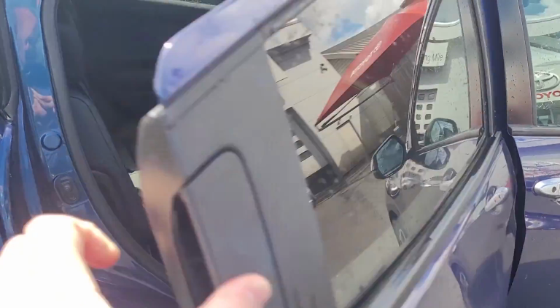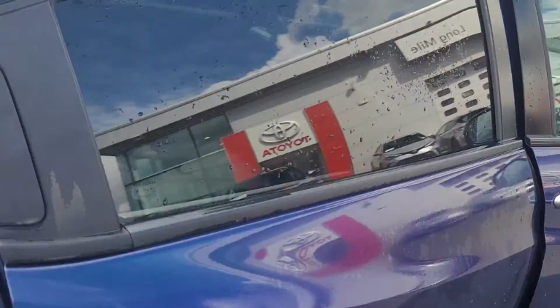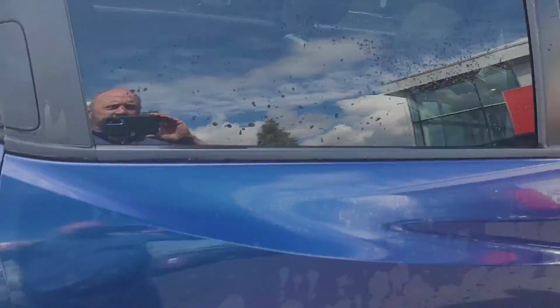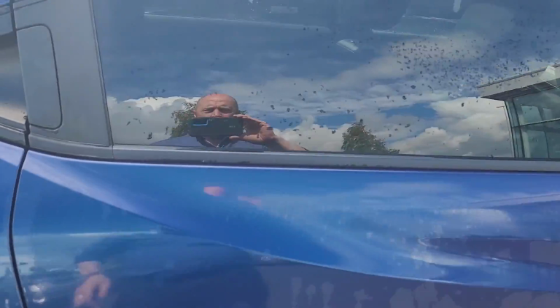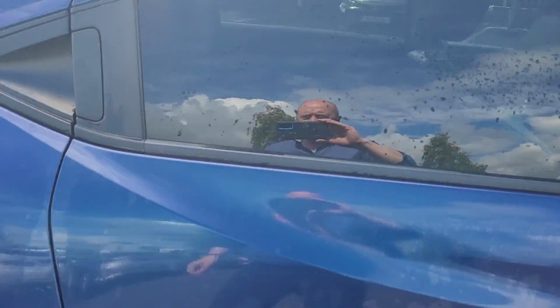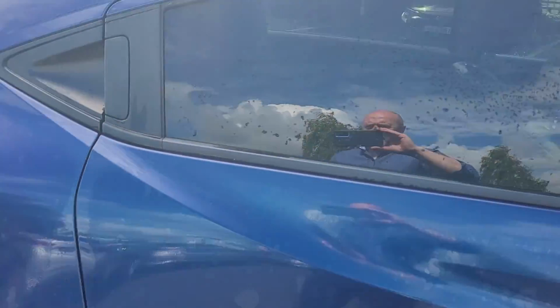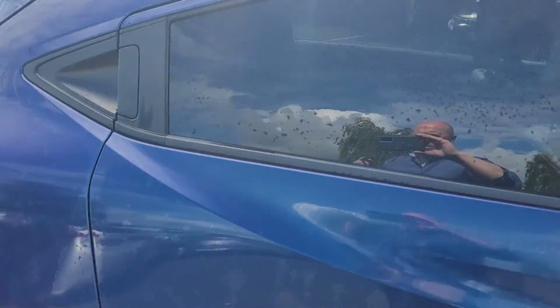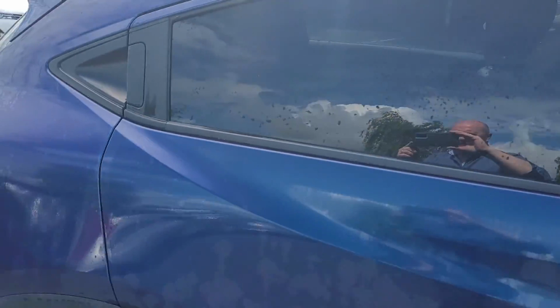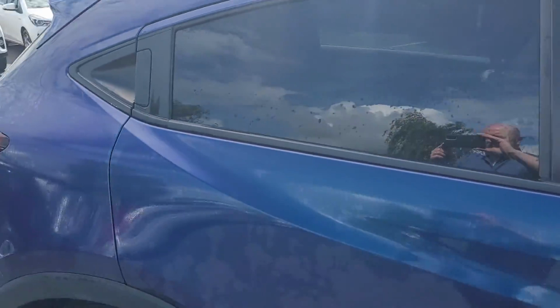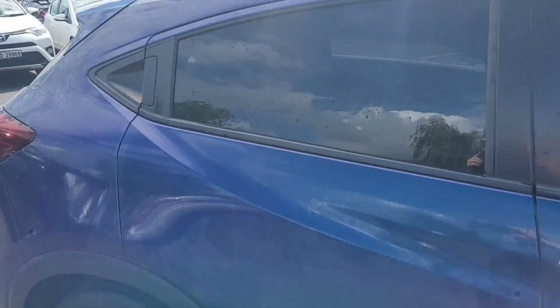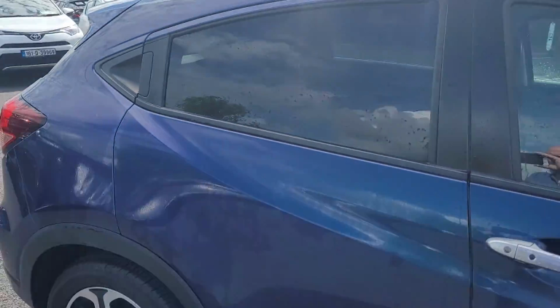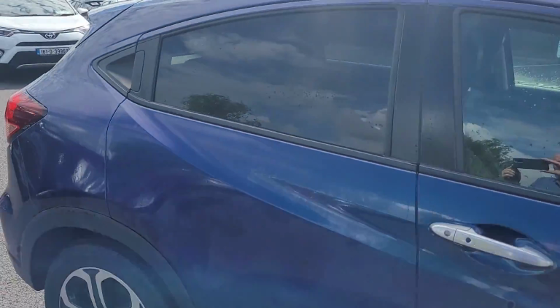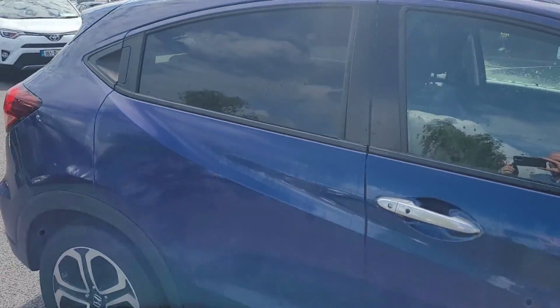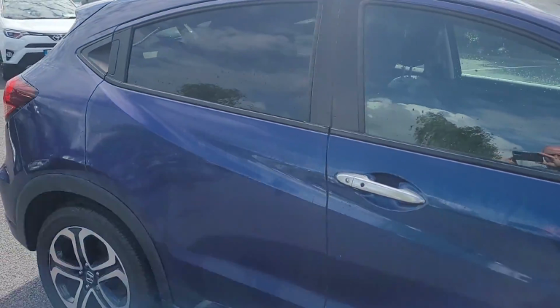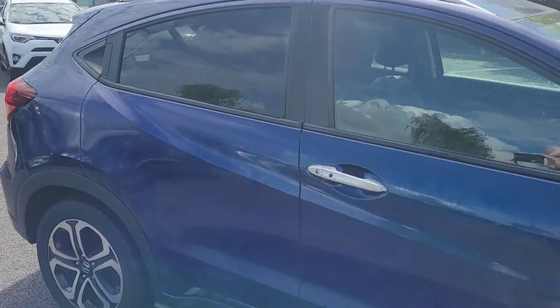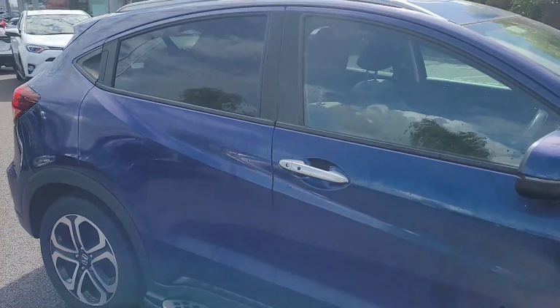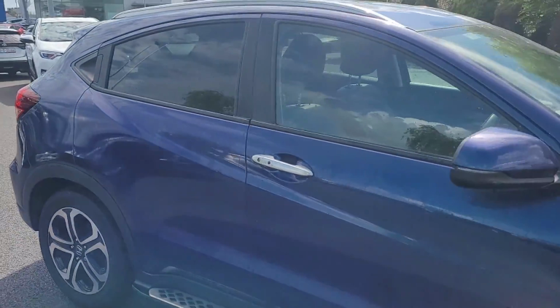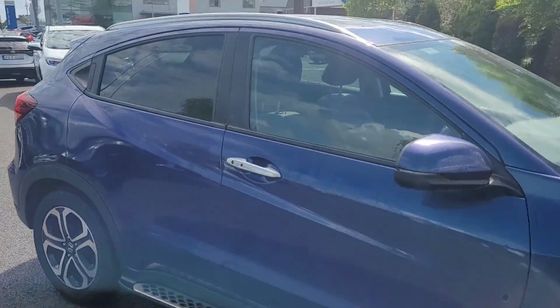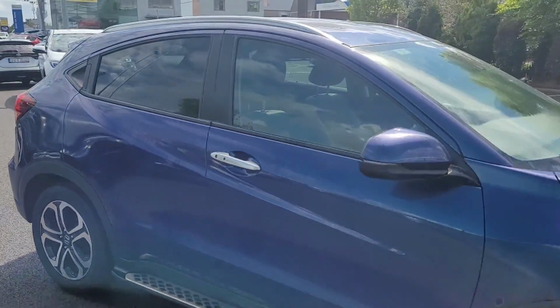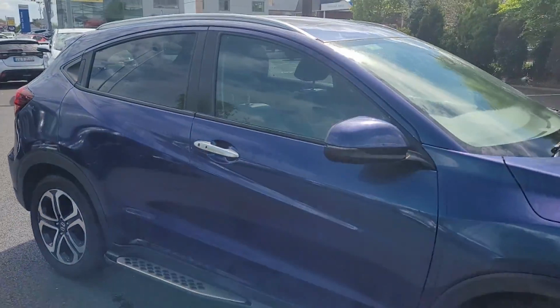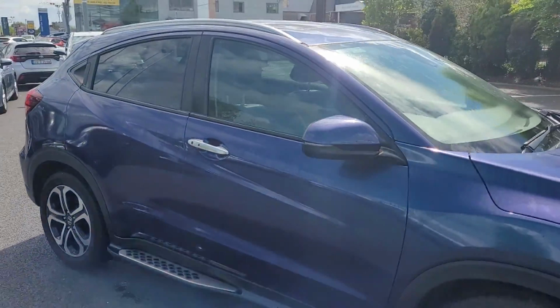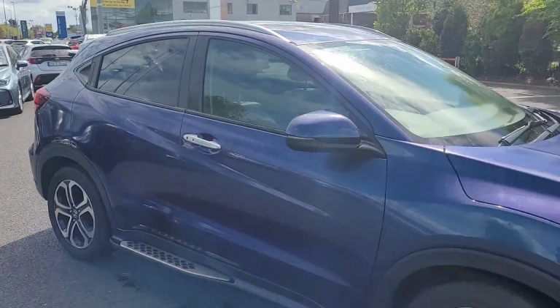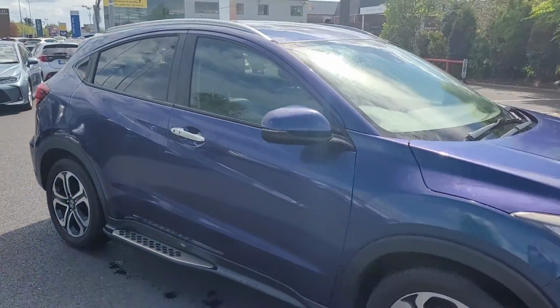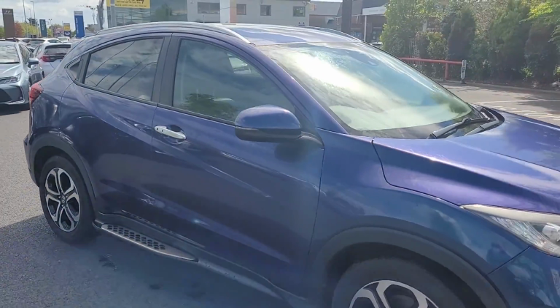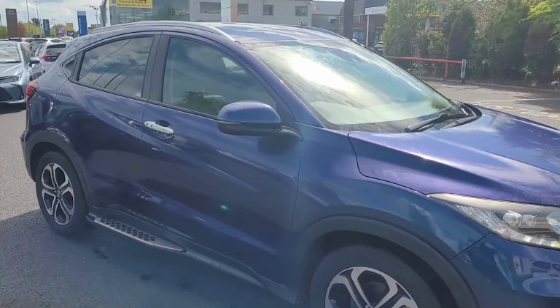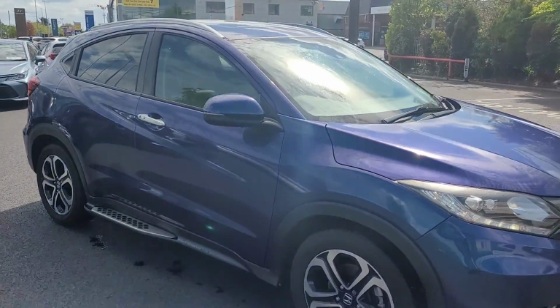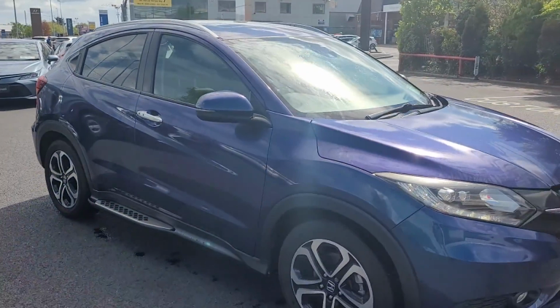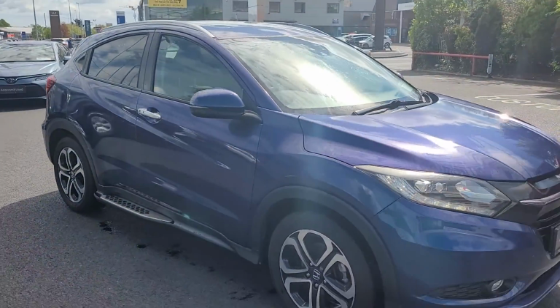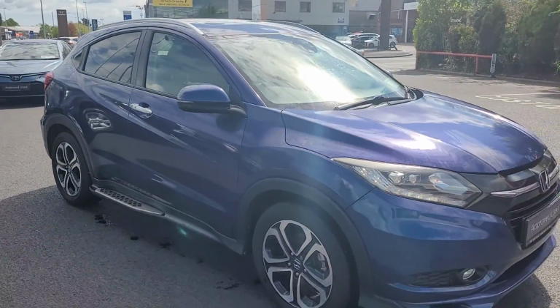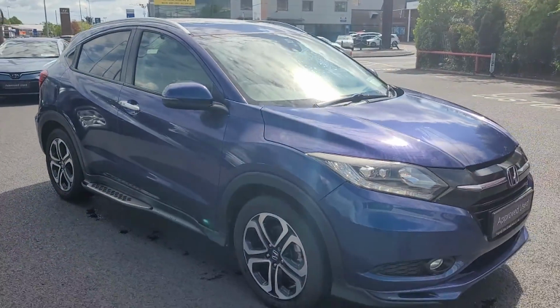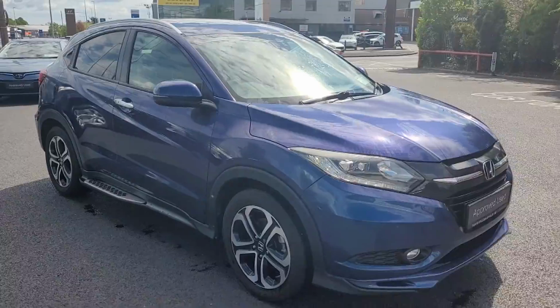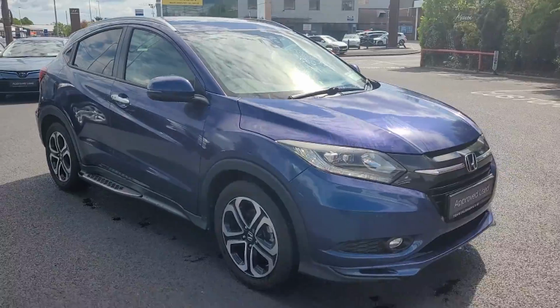The Jeep is available for a test drive today at Toyota Longwell. Thank you for watching.